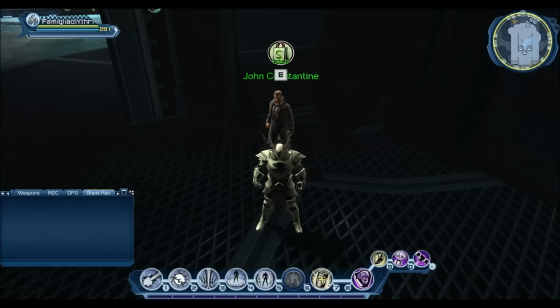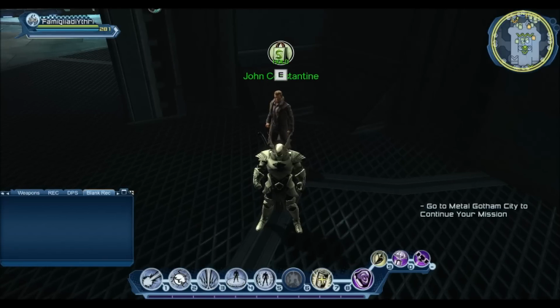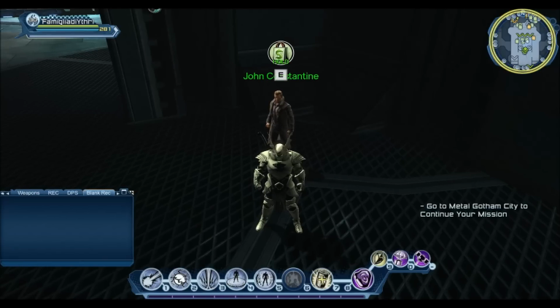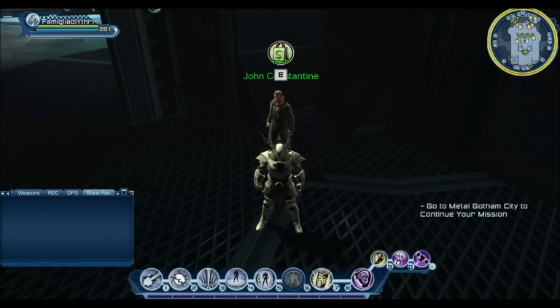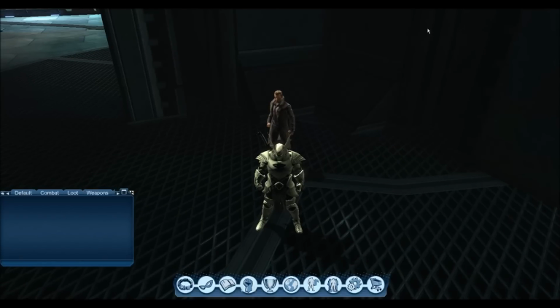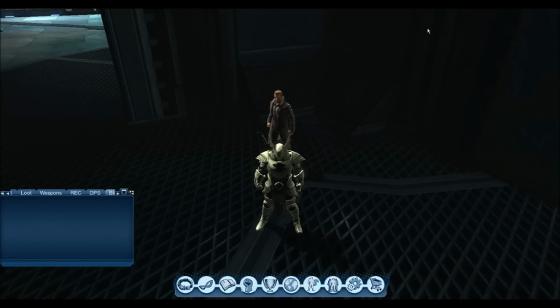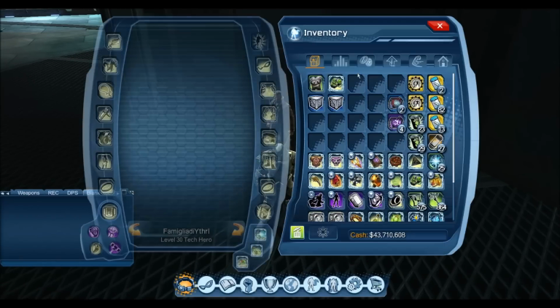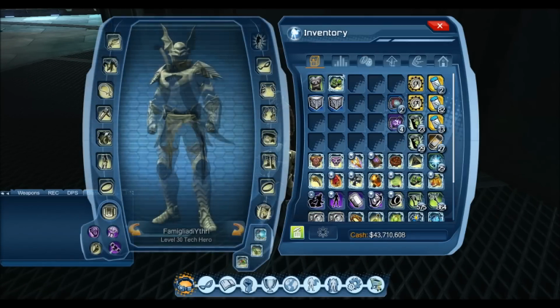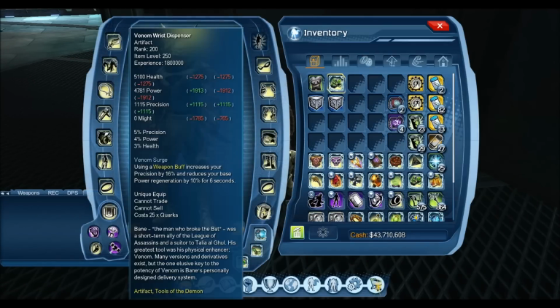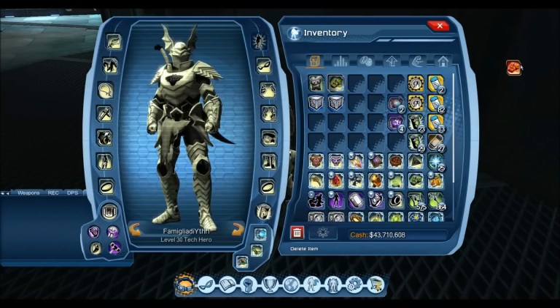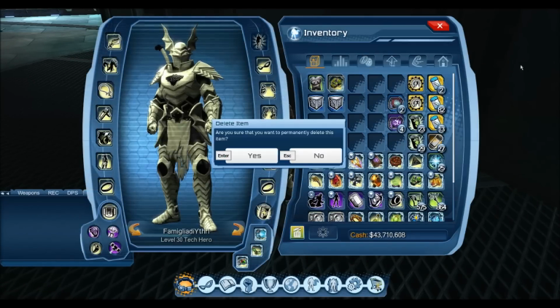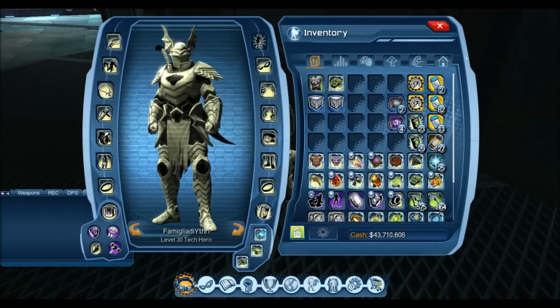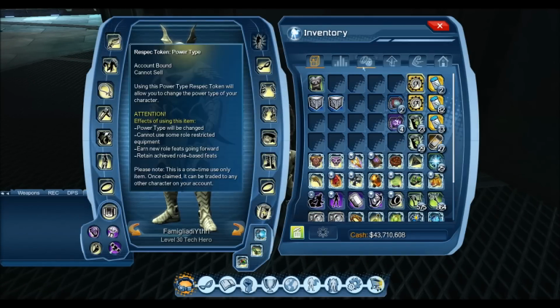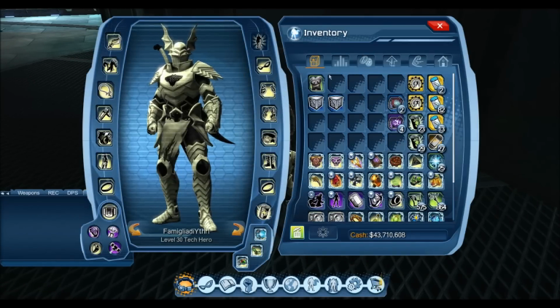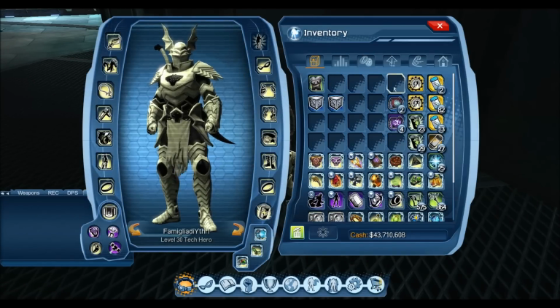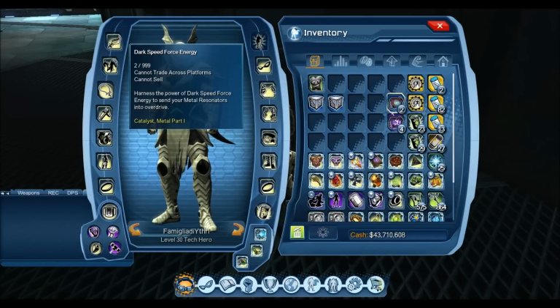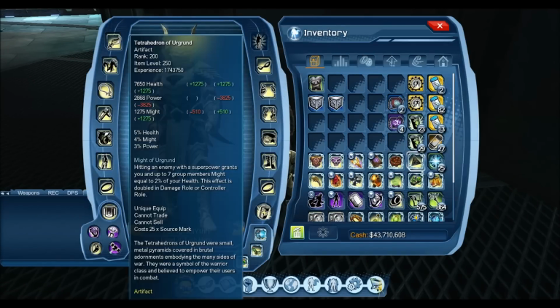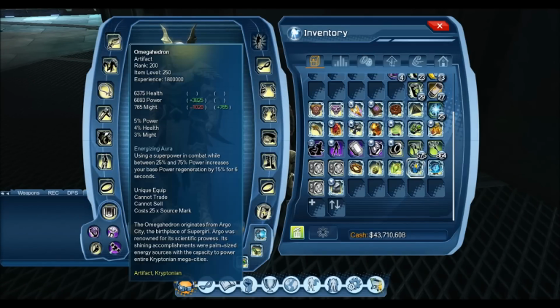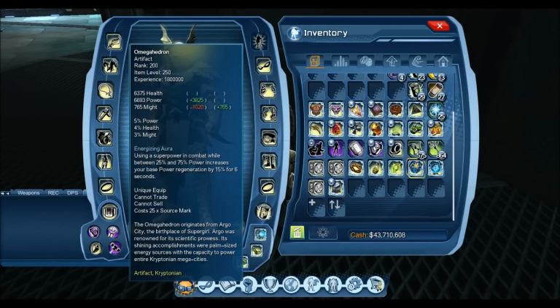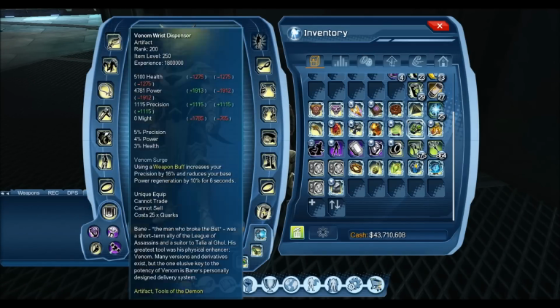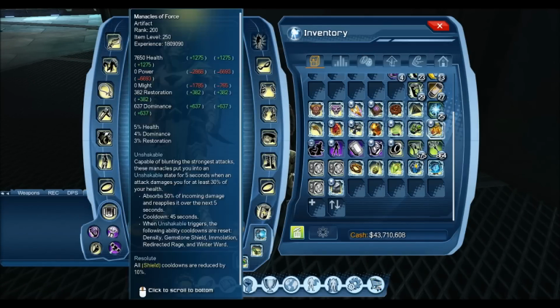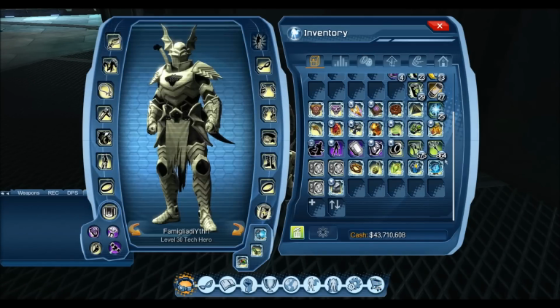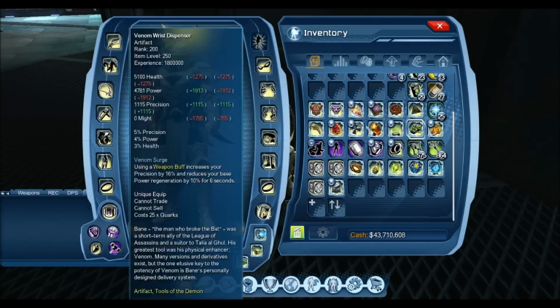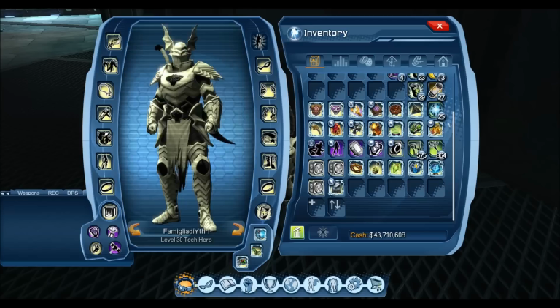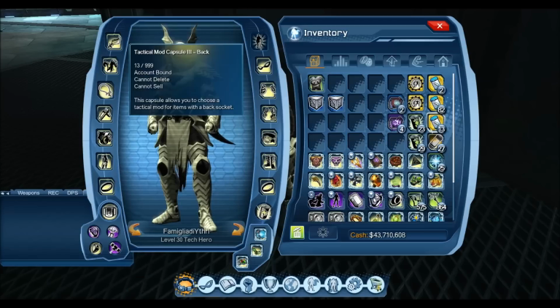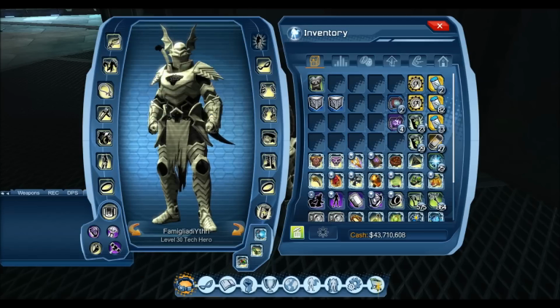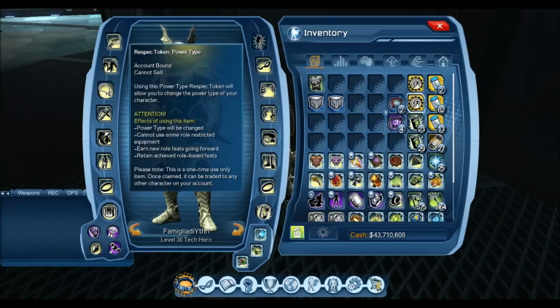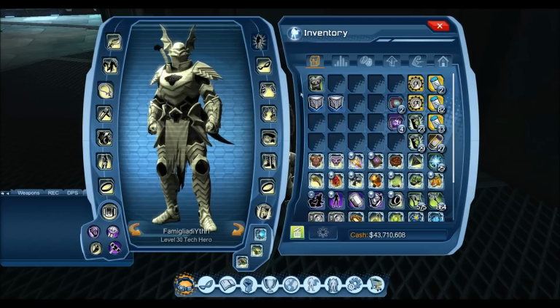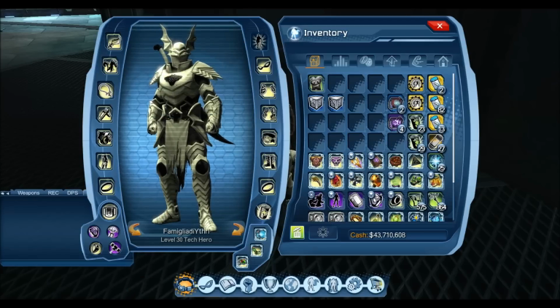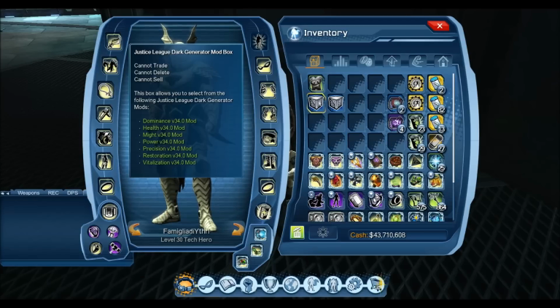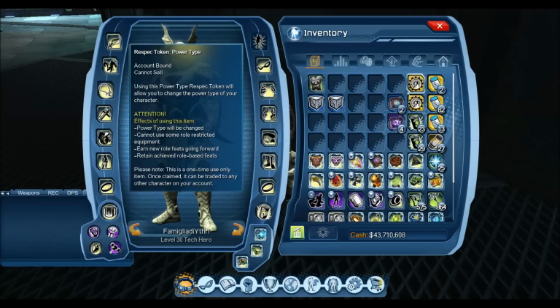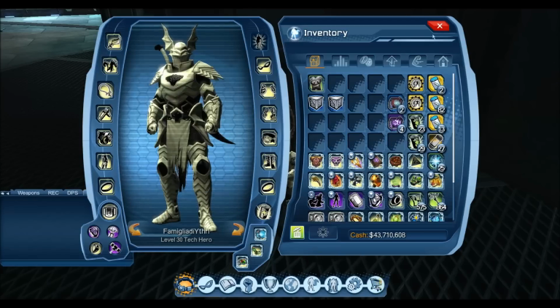That's what it looks like to get the catalyst. If you have any extra old ones, you just consume them for source marks and buy the ones you need.